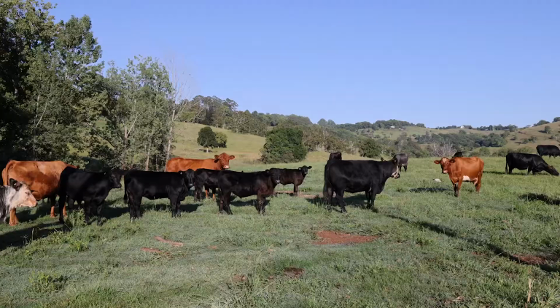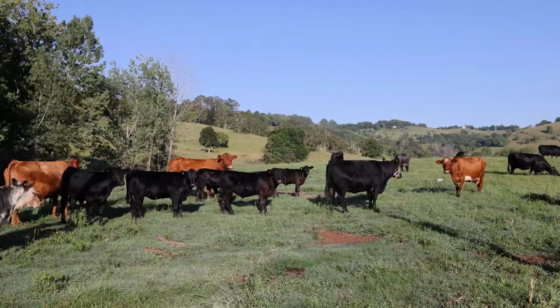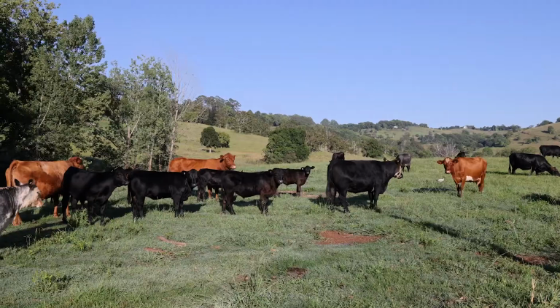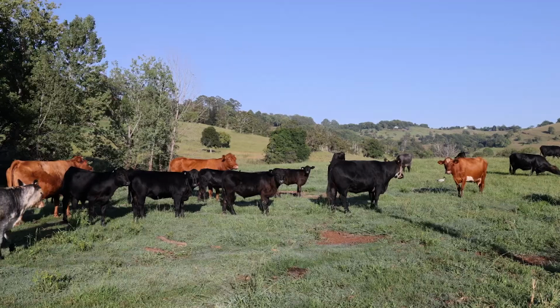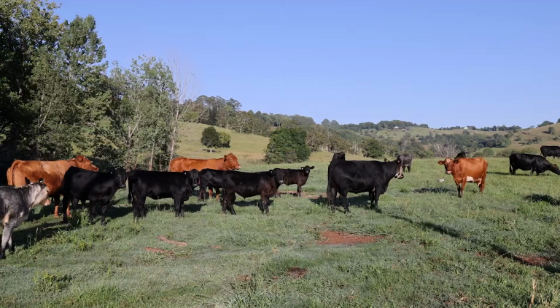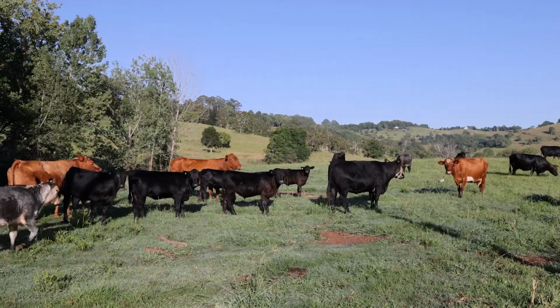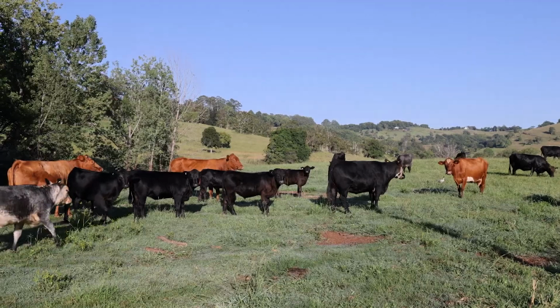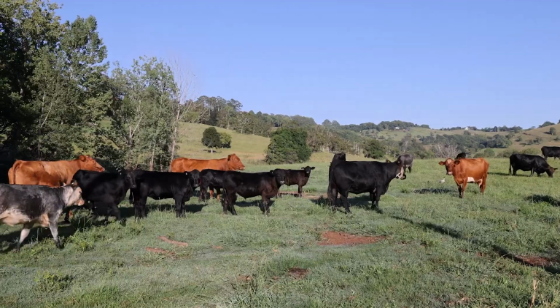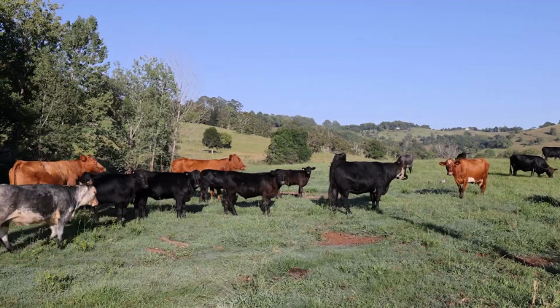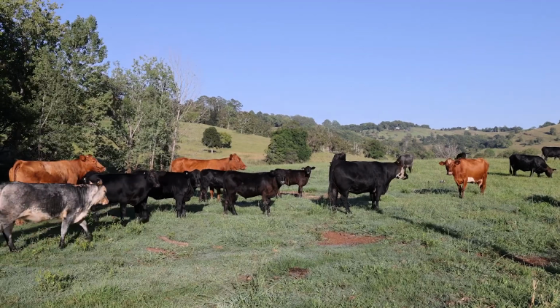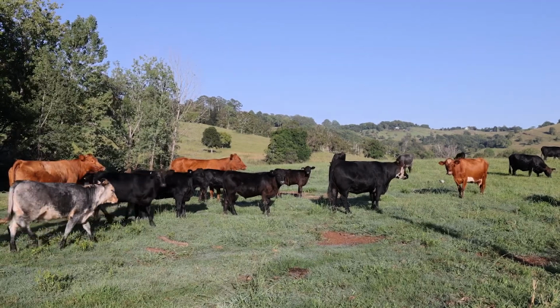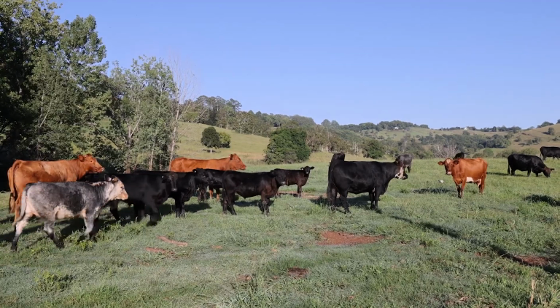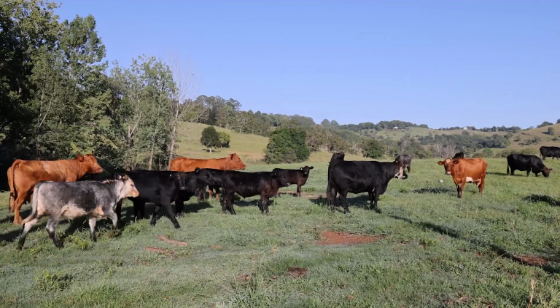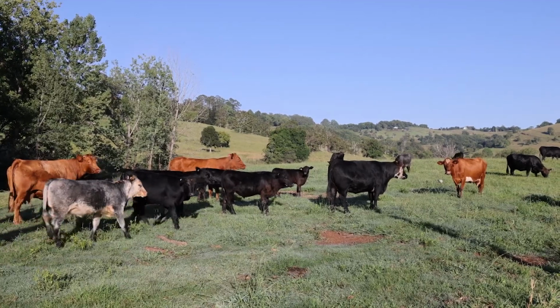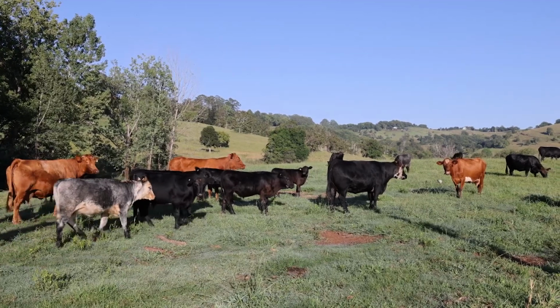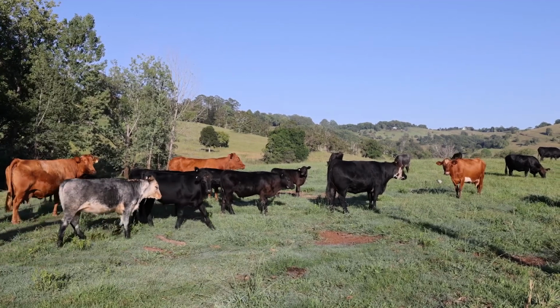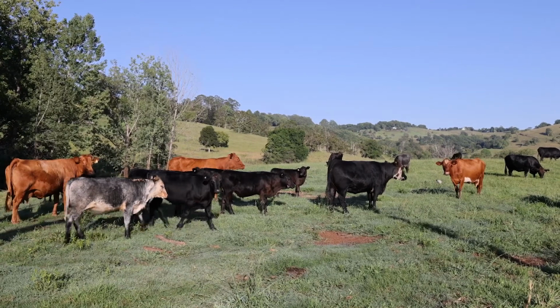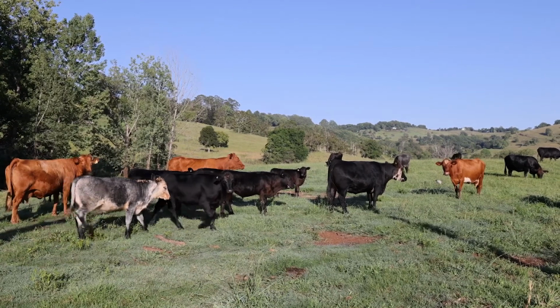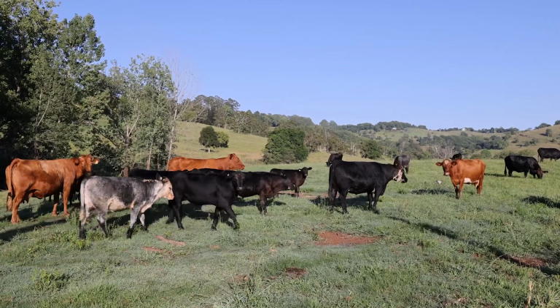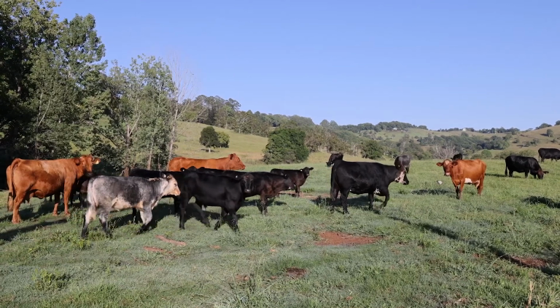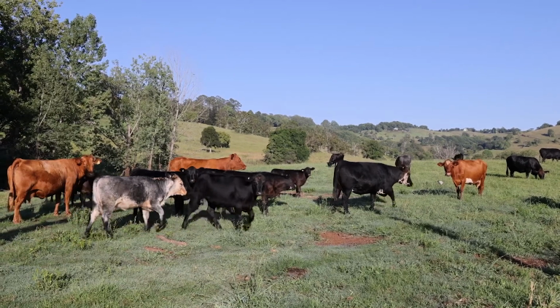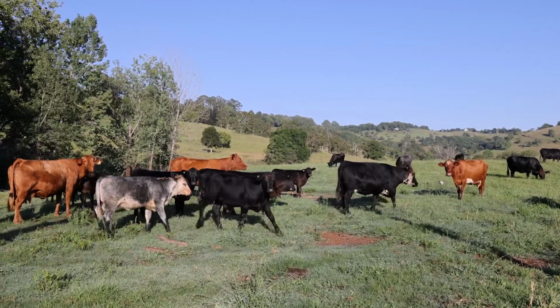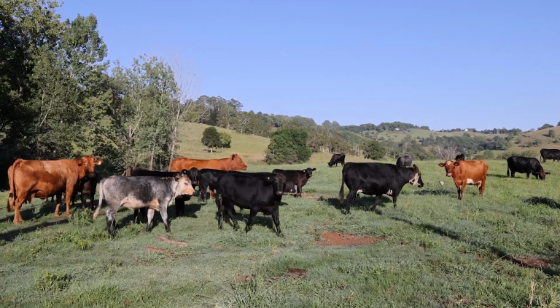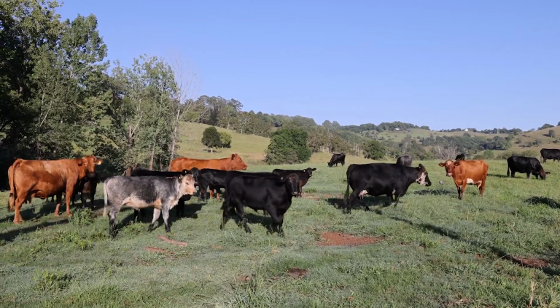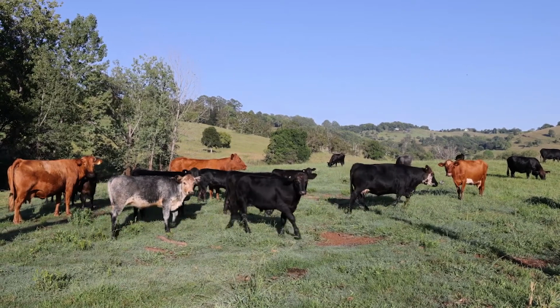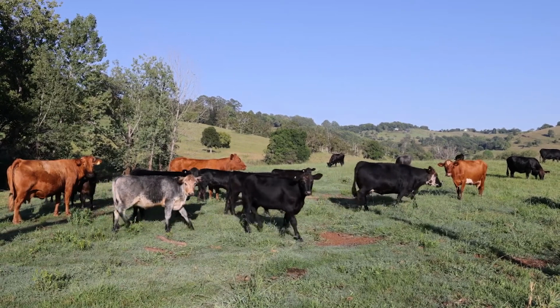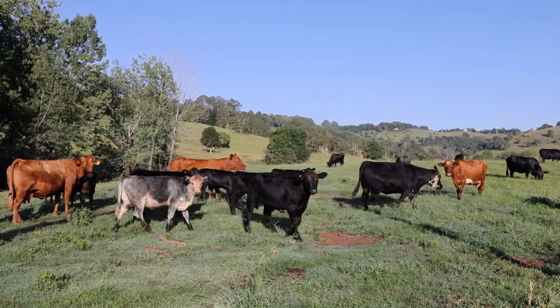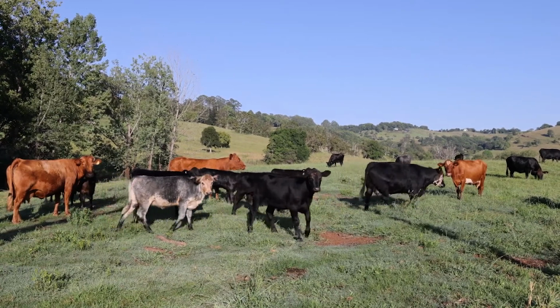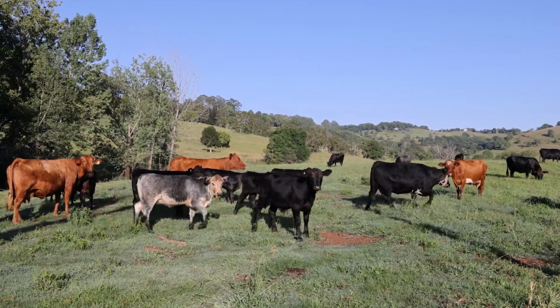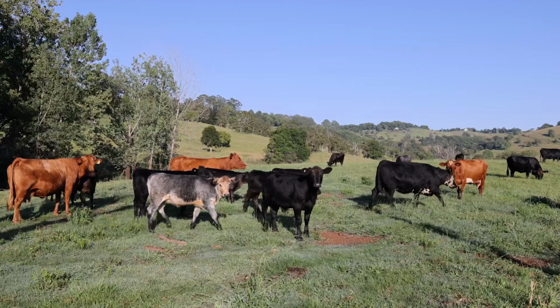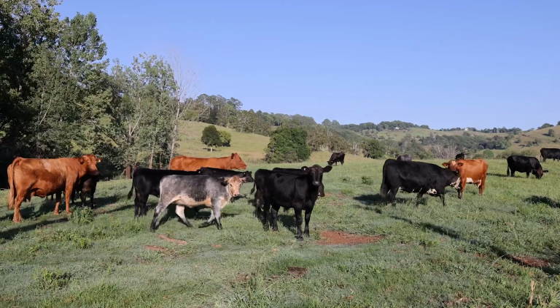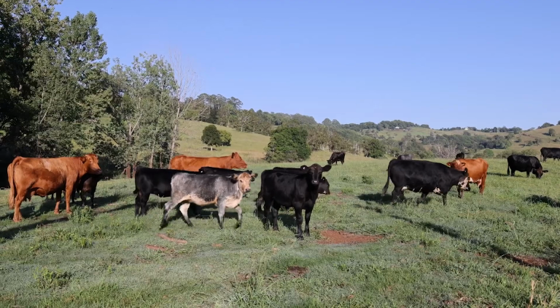On this farm each animal has an important job. Let's find out more about our farm friends and what they do.